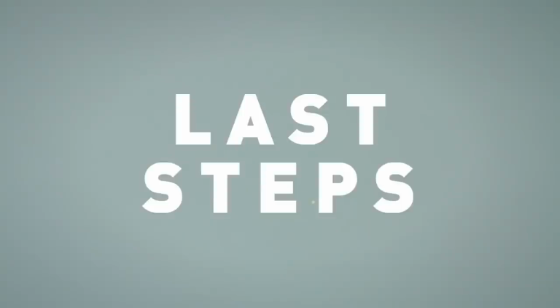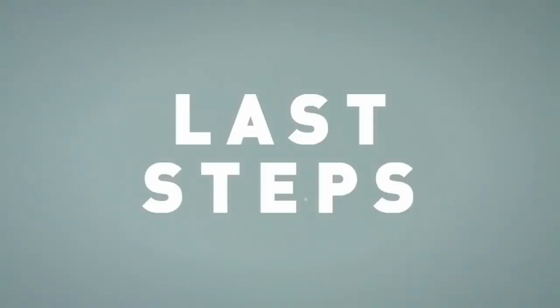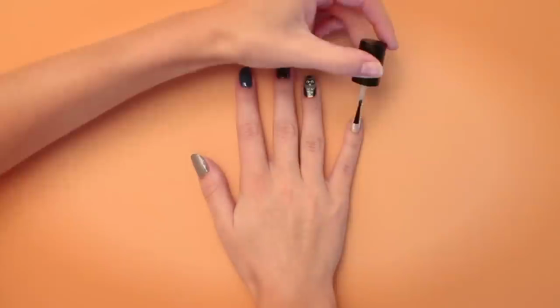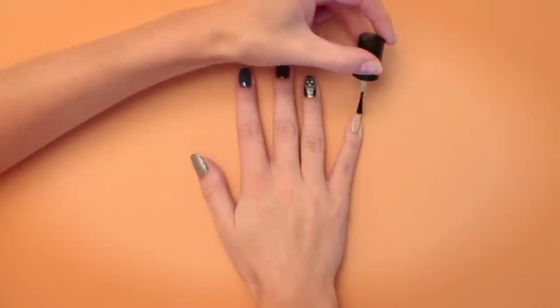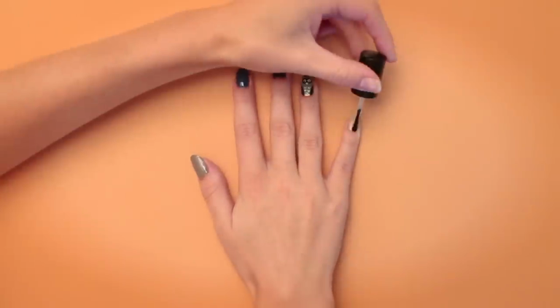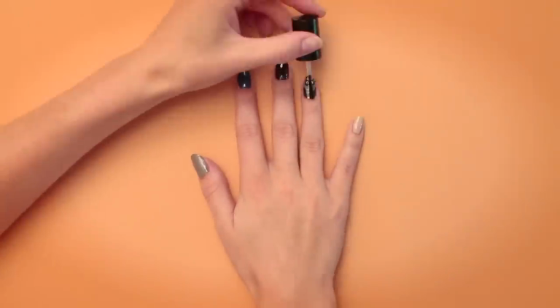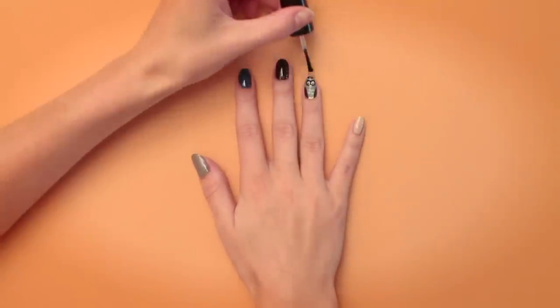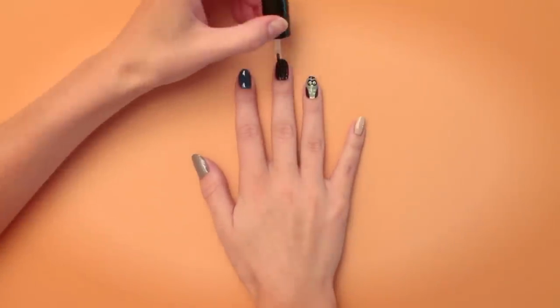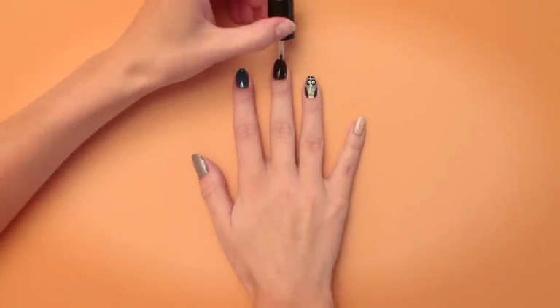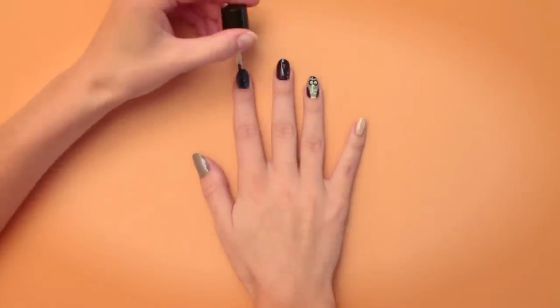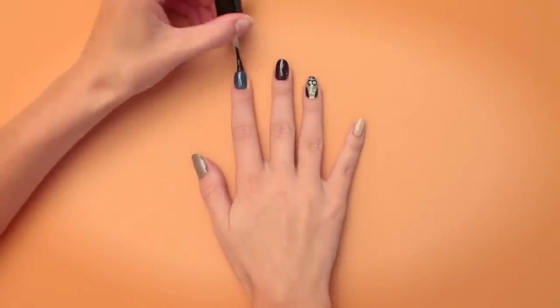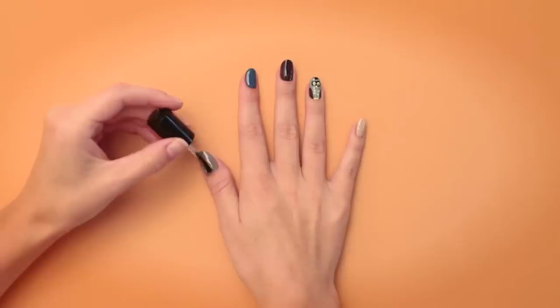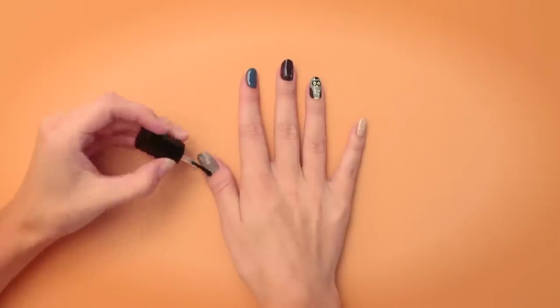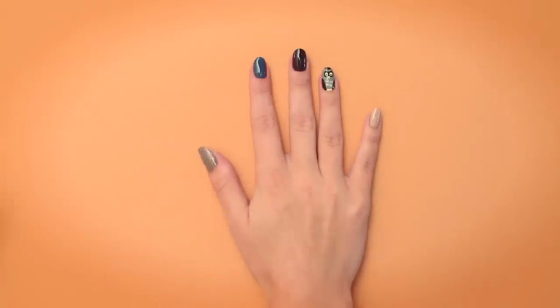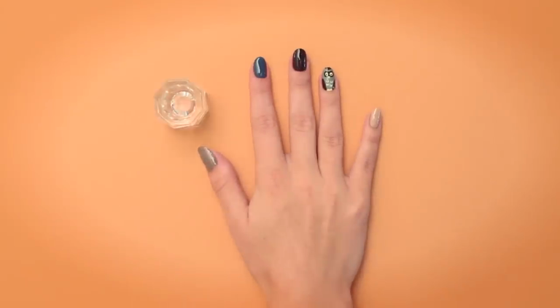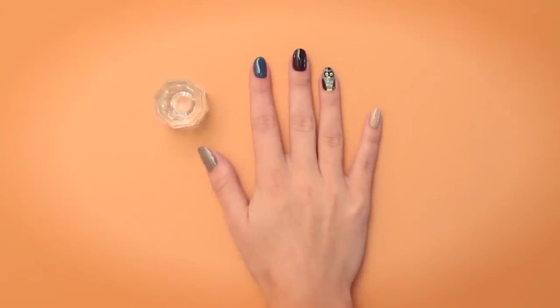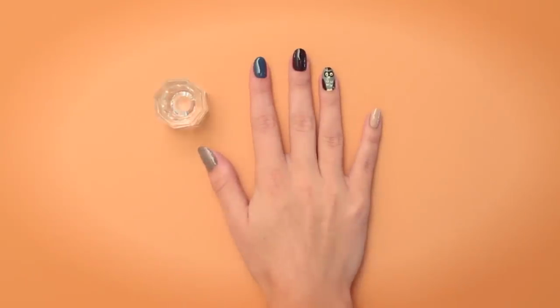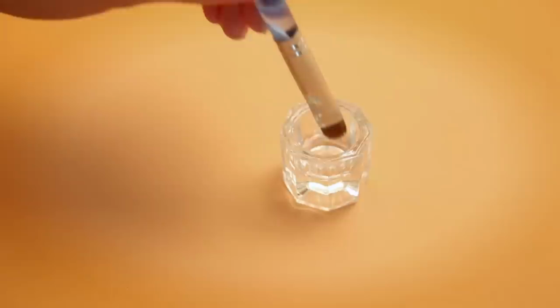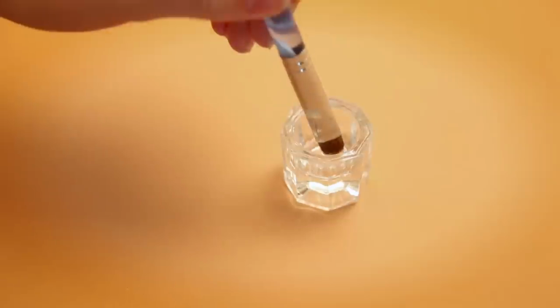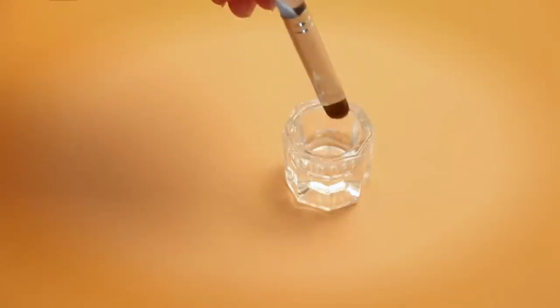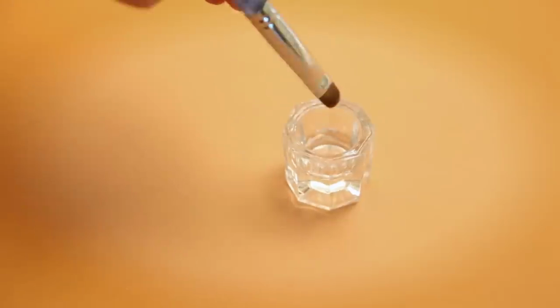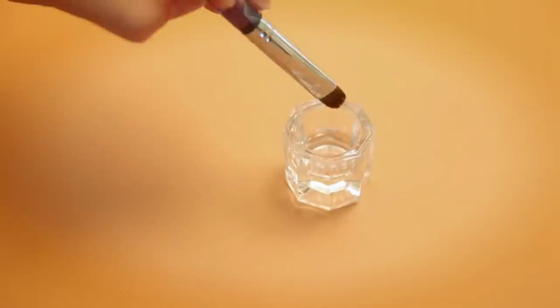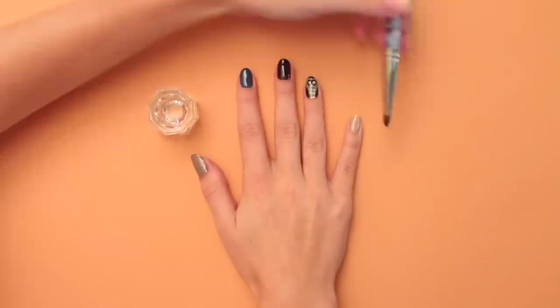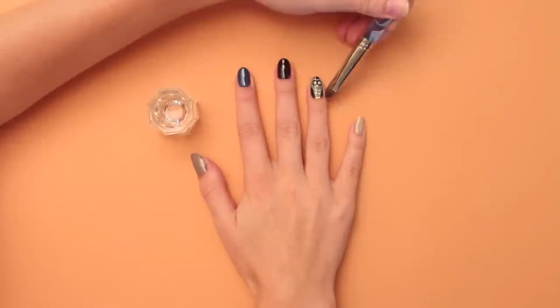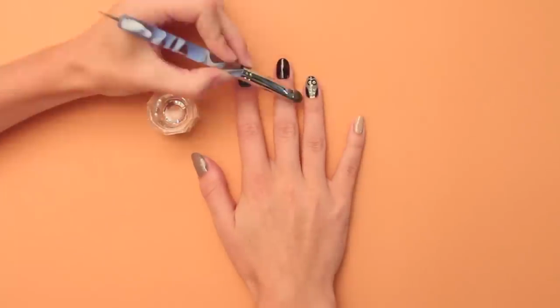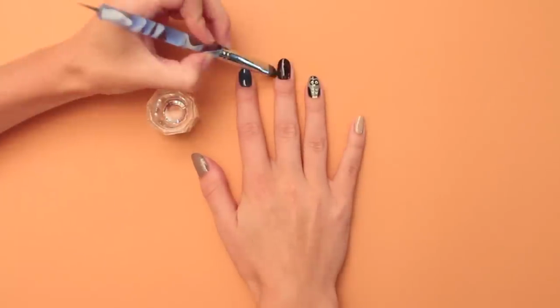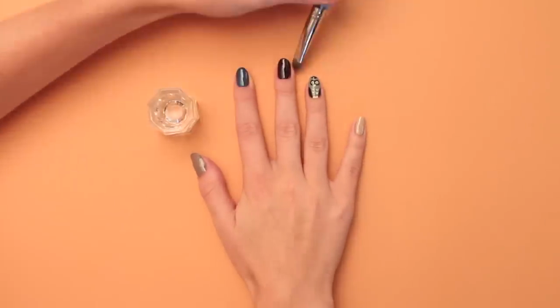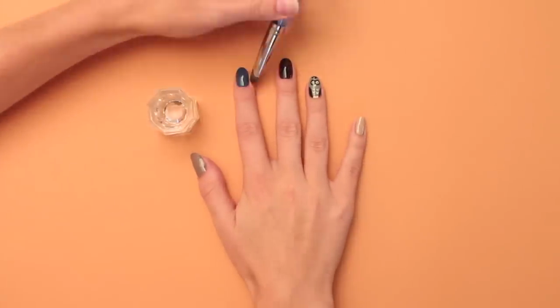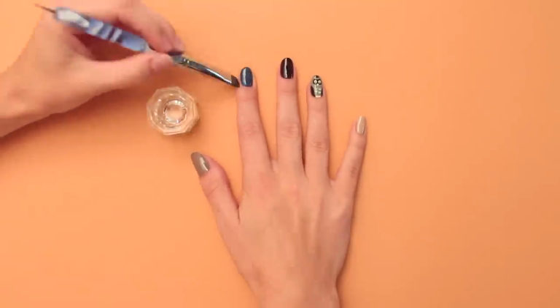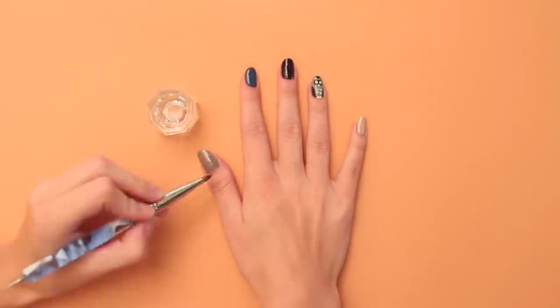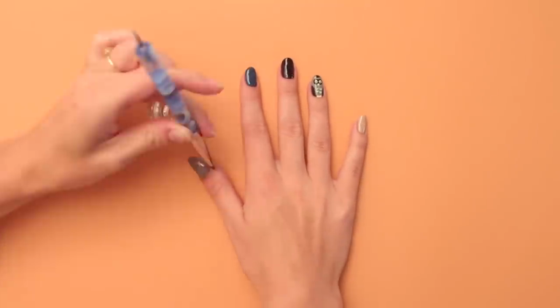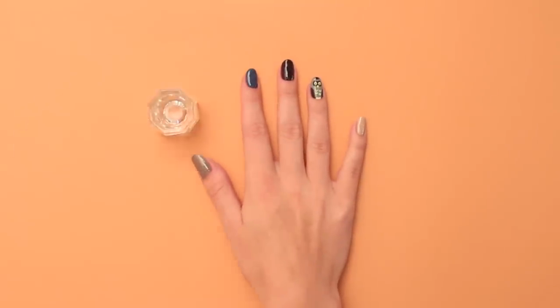Seal those nail art looks with some top coat. Grab your acetone and synthetic brush and clean up any mistakes.